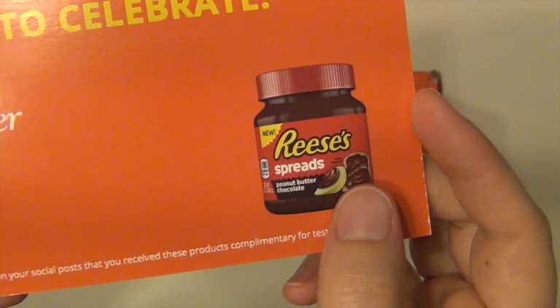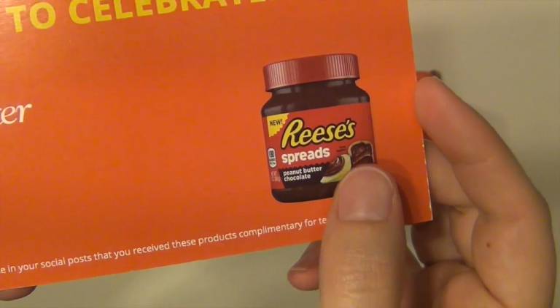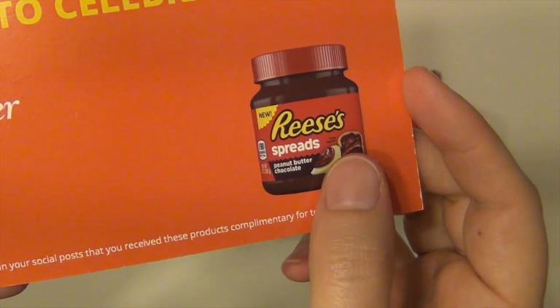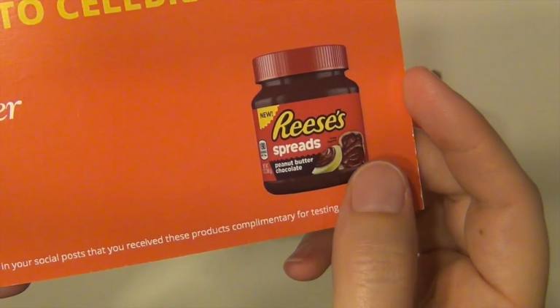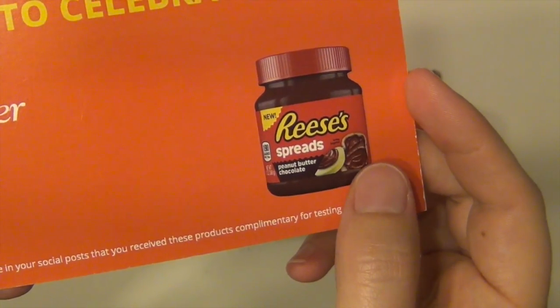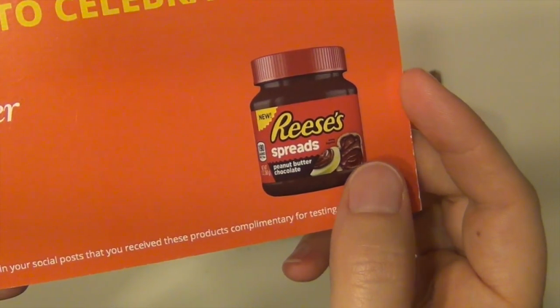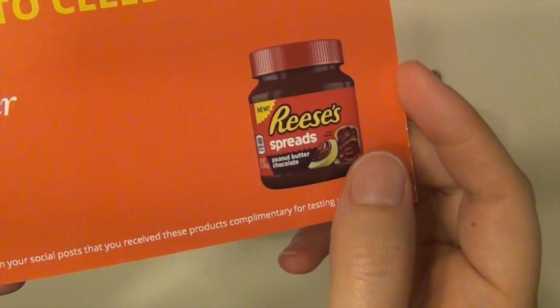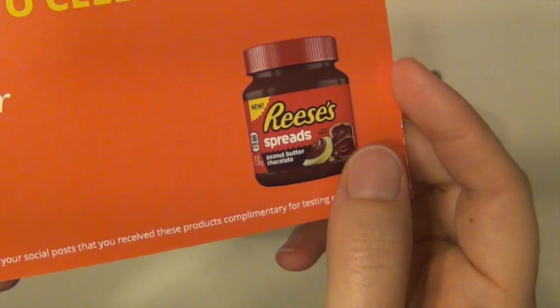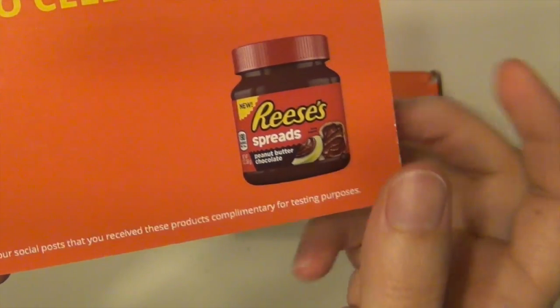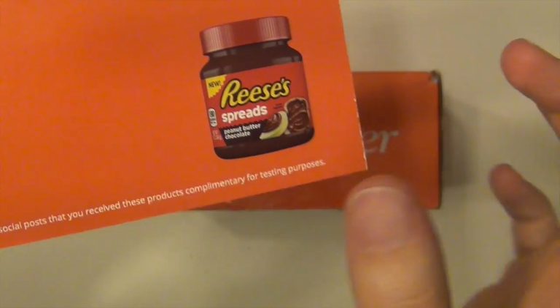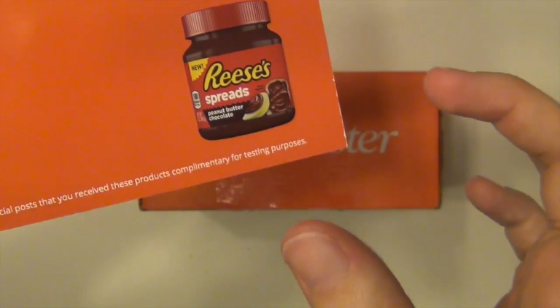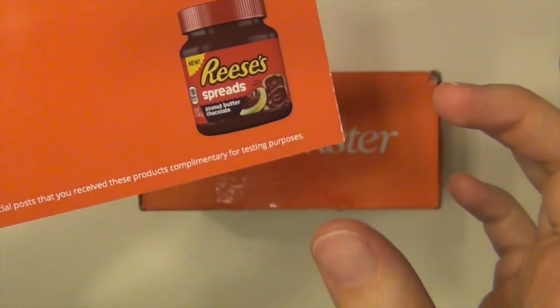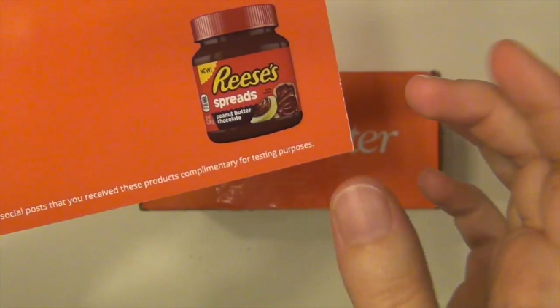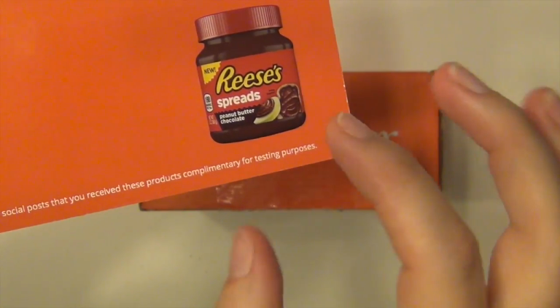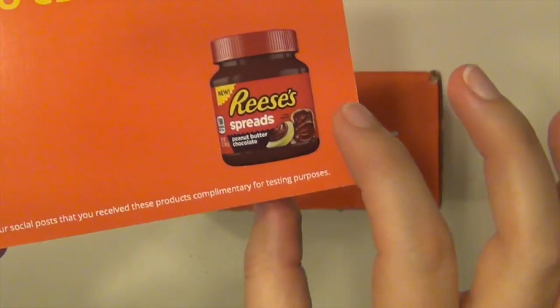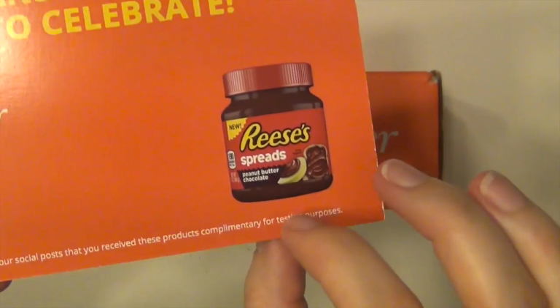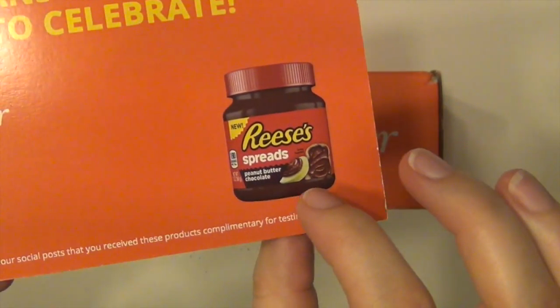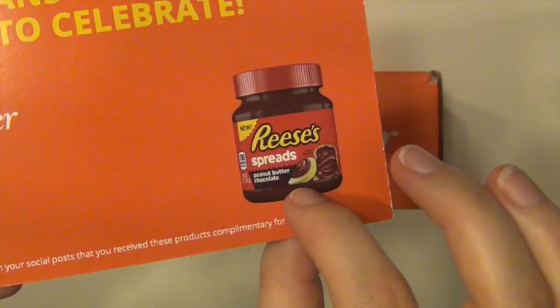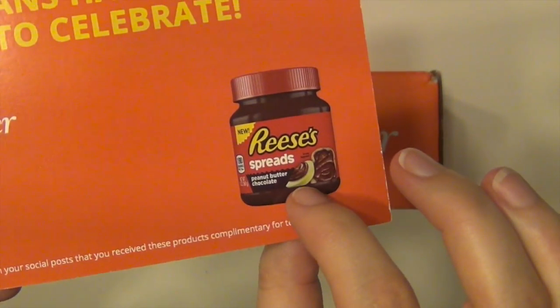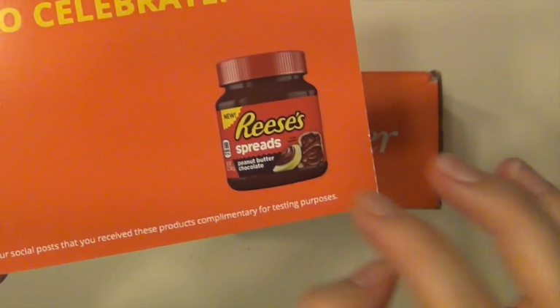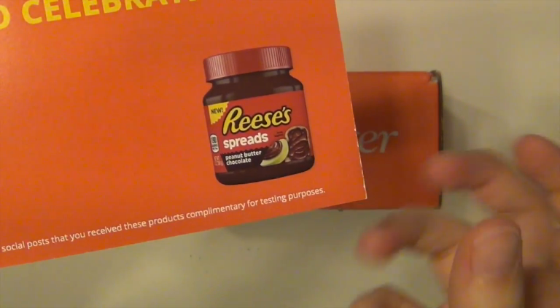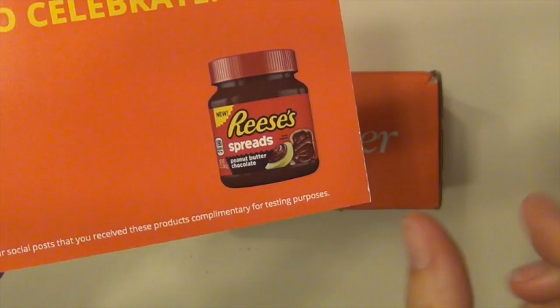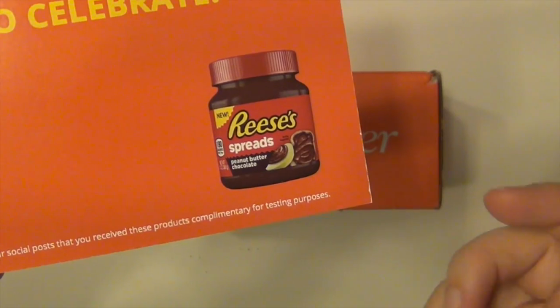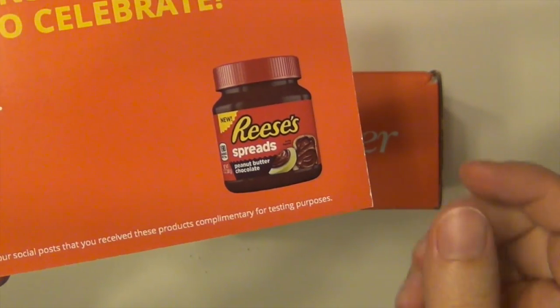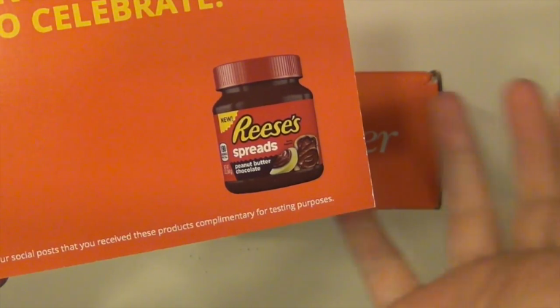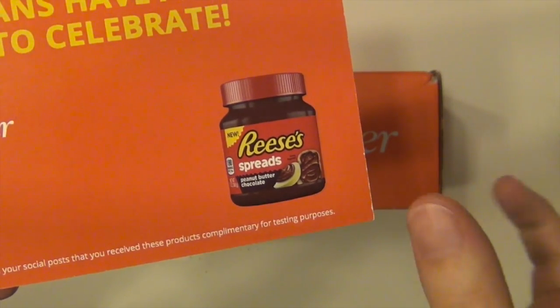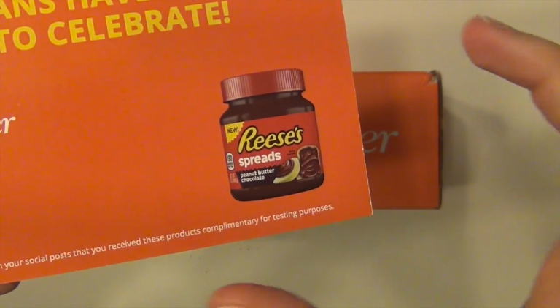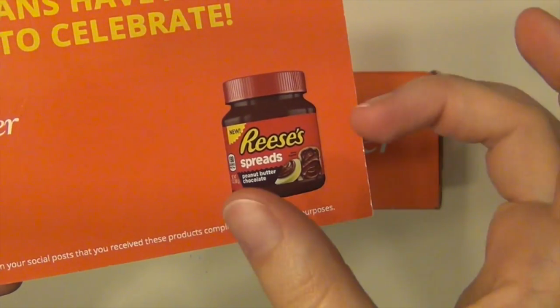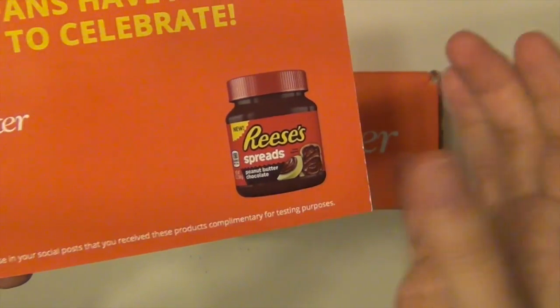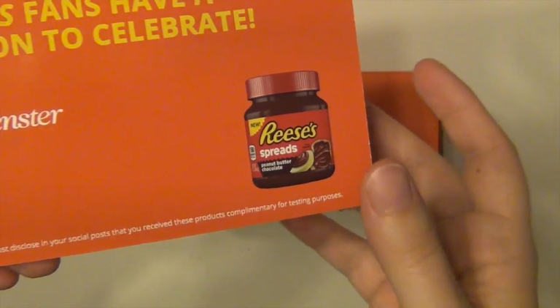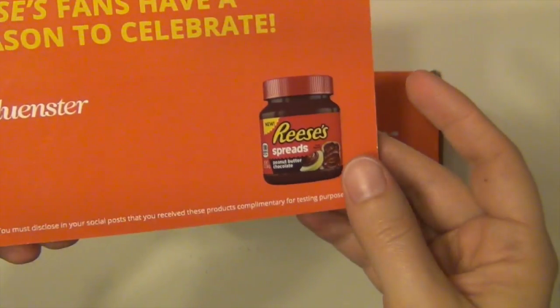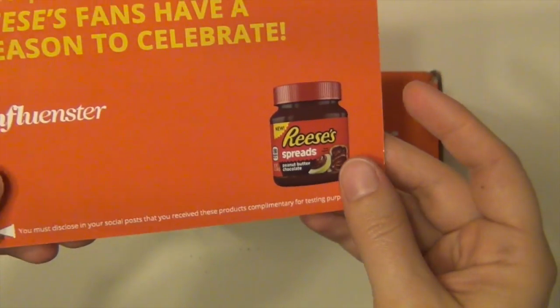So it's just like the Reese's peanut butter, like the cups, but it's in a spread instead of like the little candies and stuff.